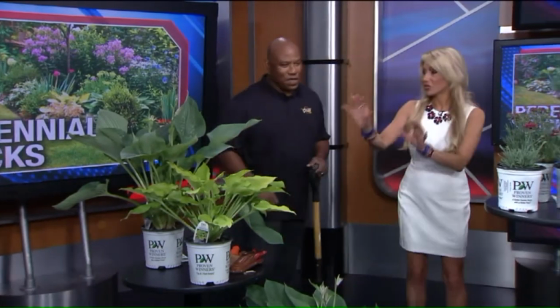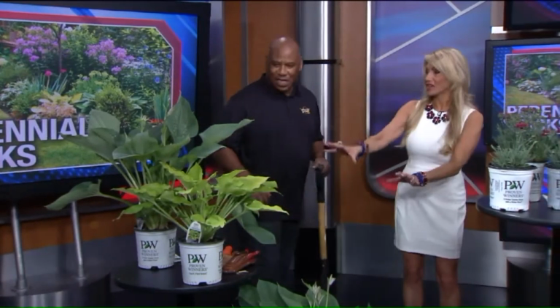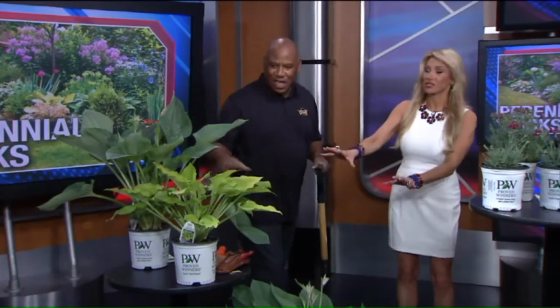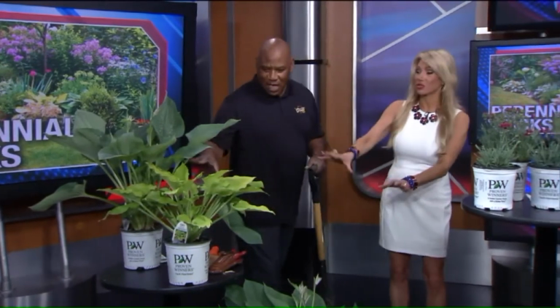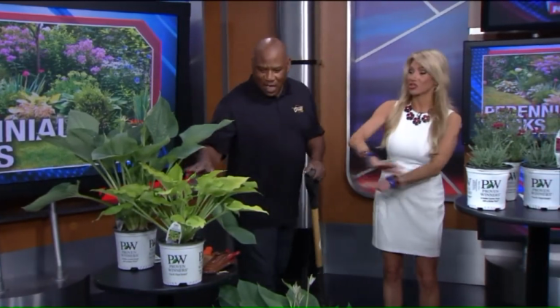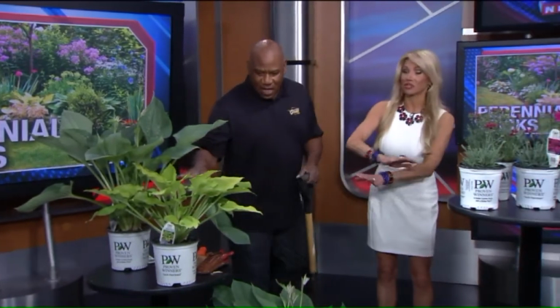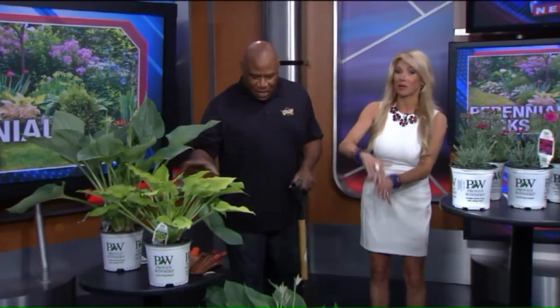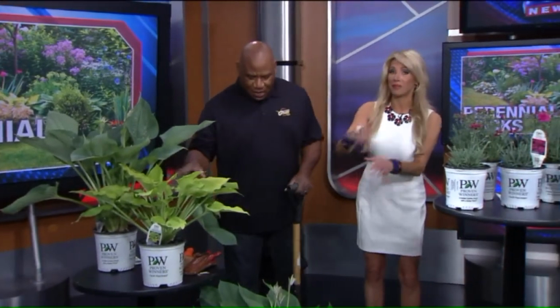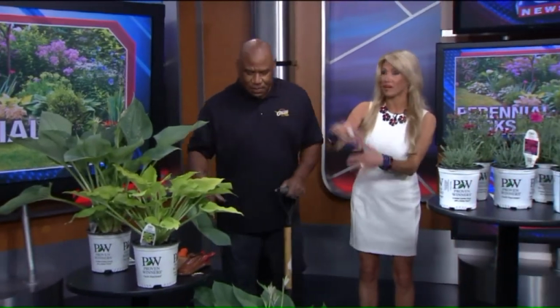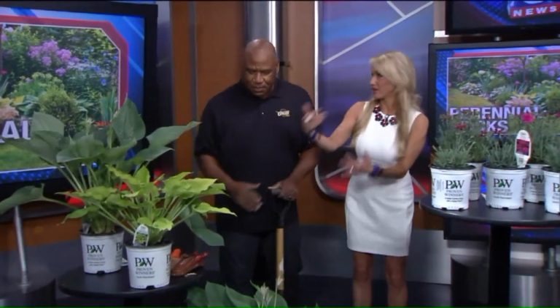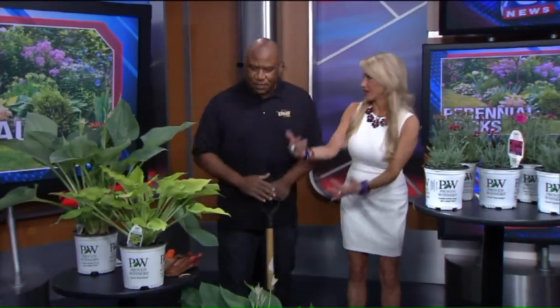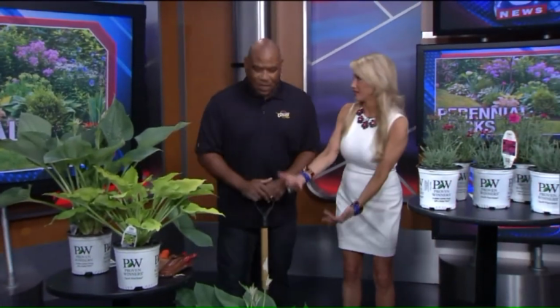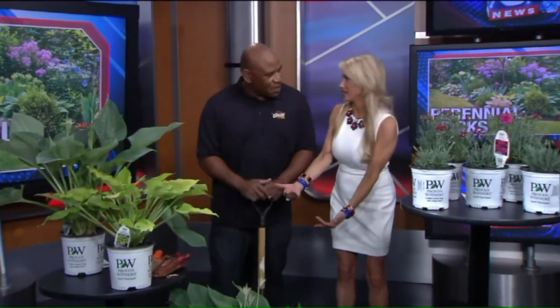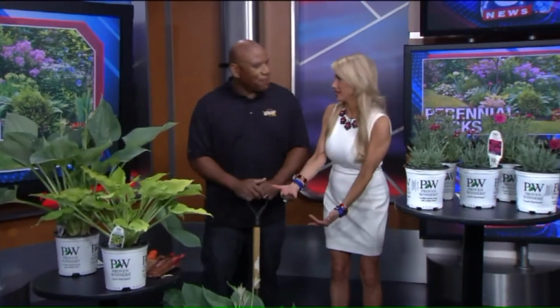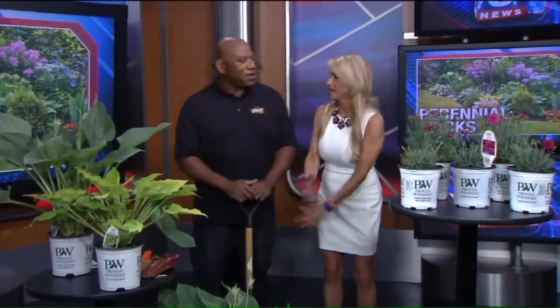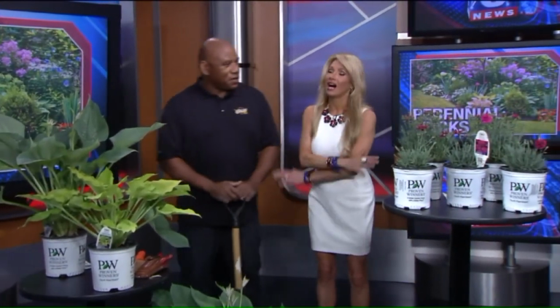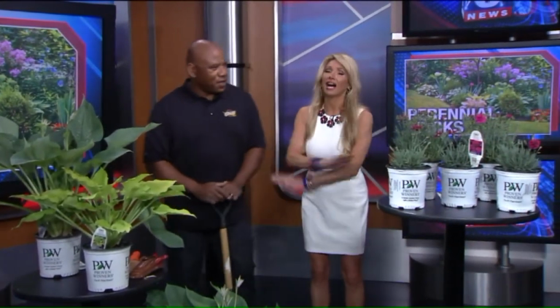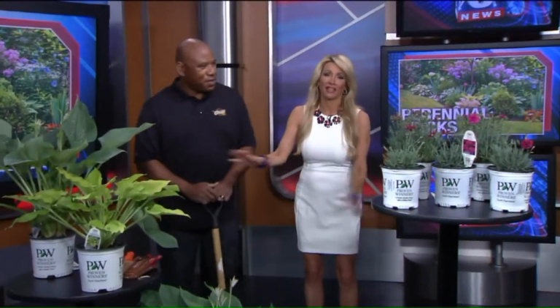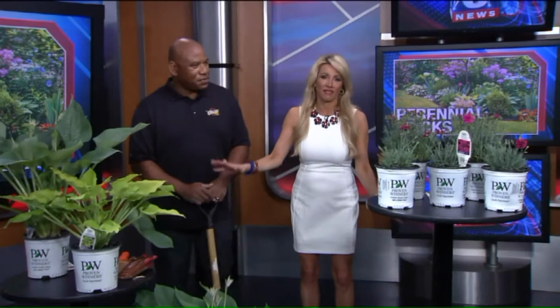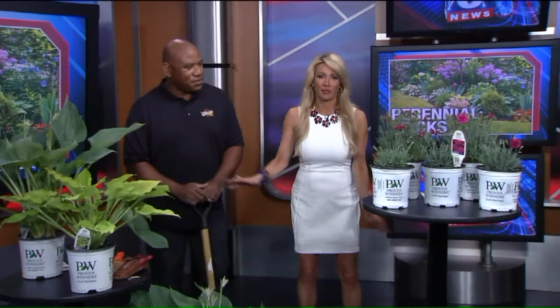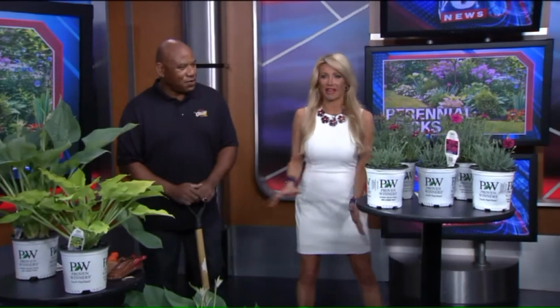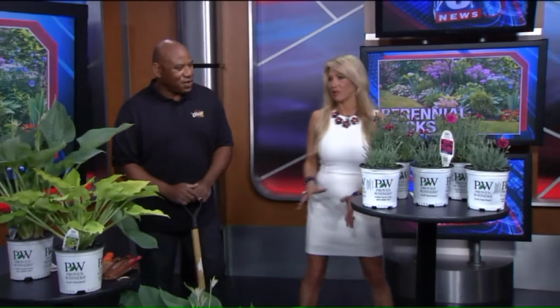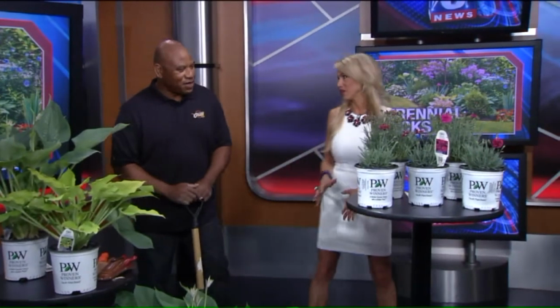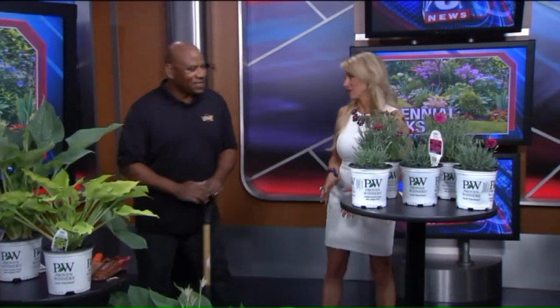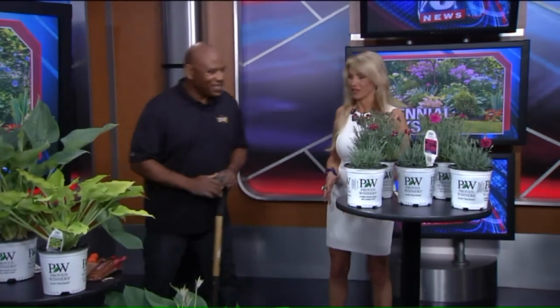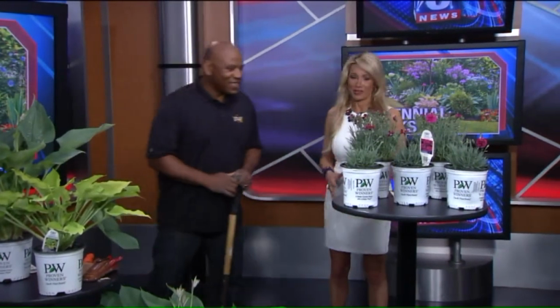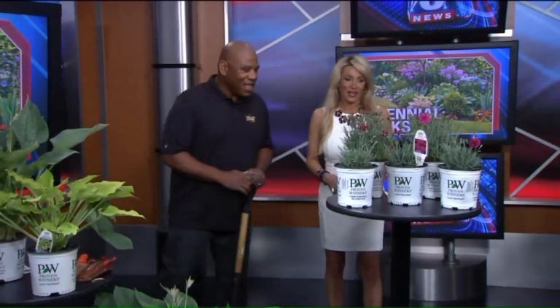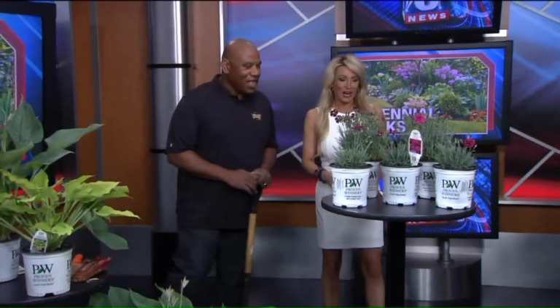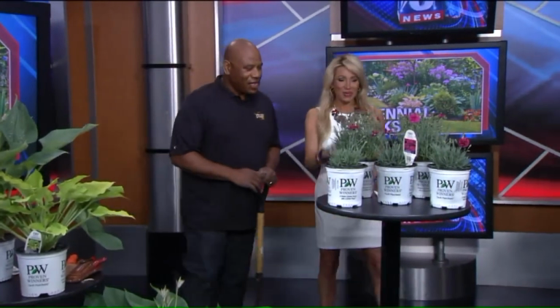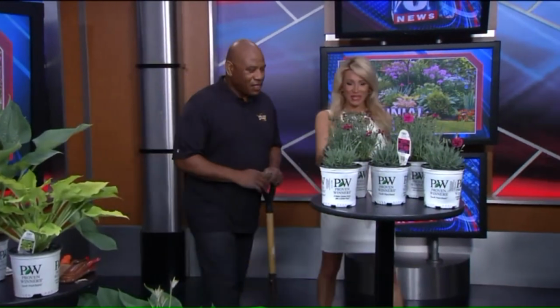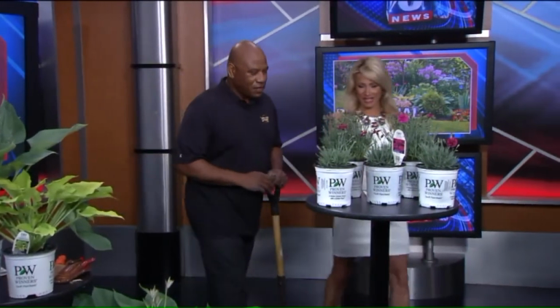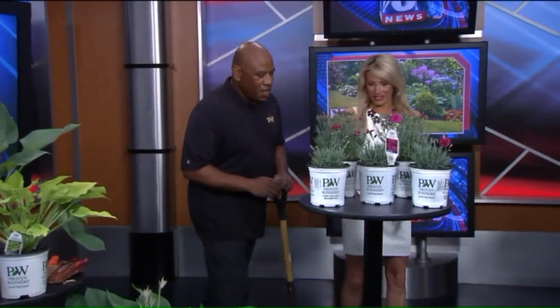Hostas are gorgeous. They'll come up bigger and better every year. I love them — I have them all over my yard.